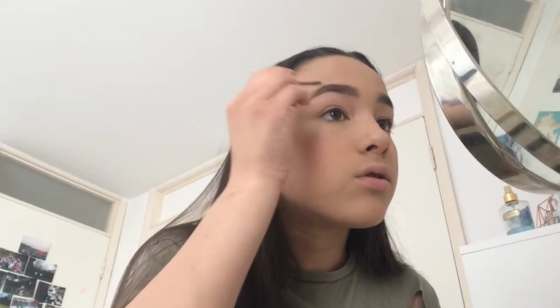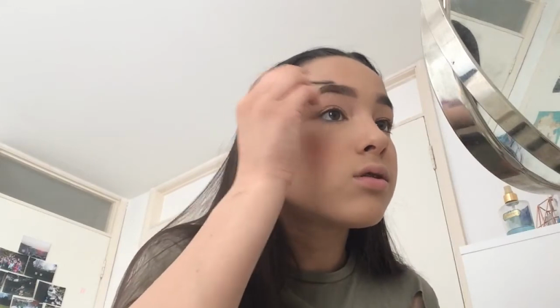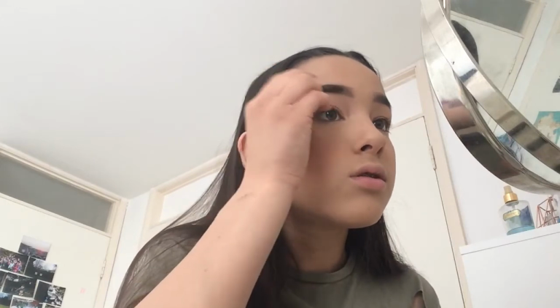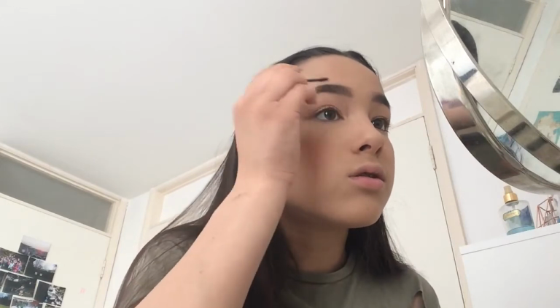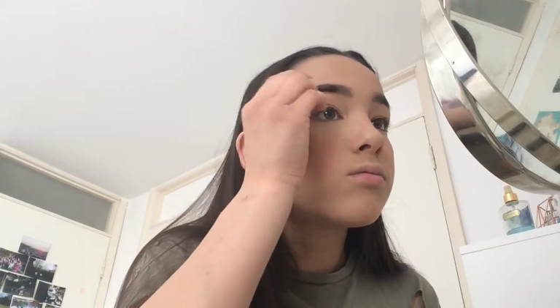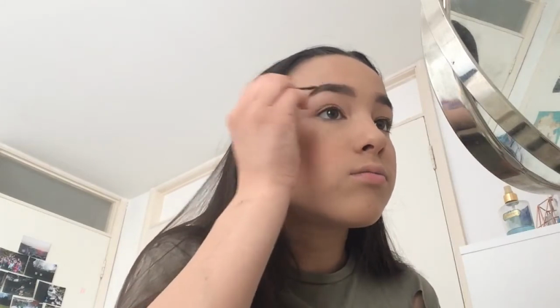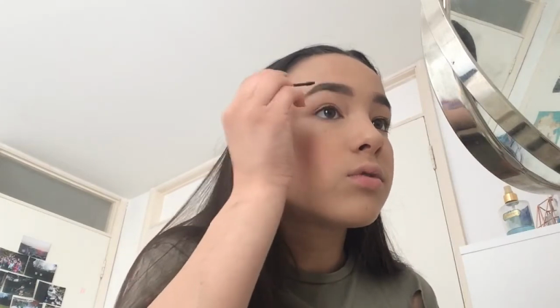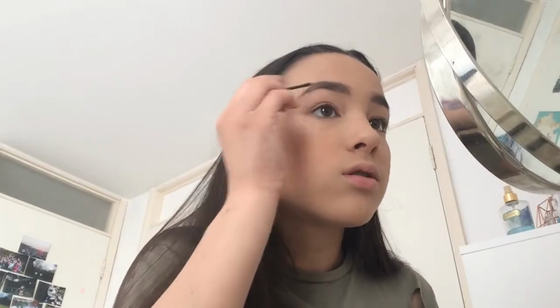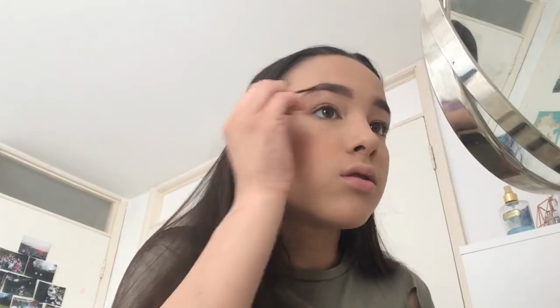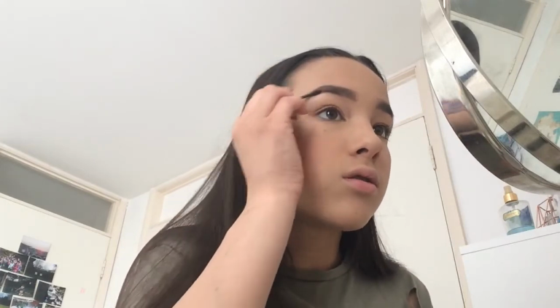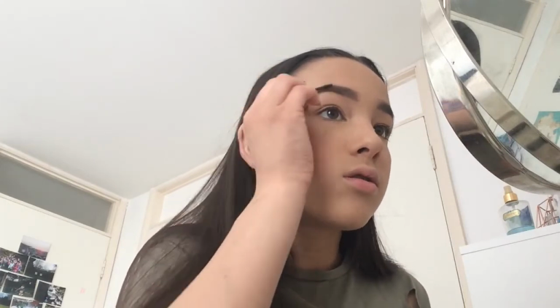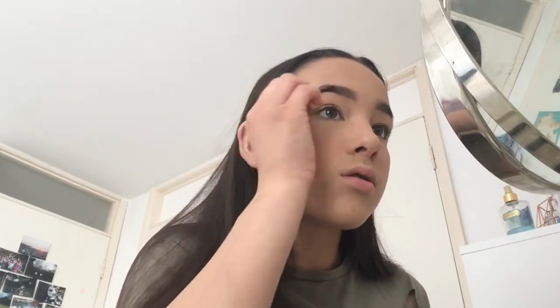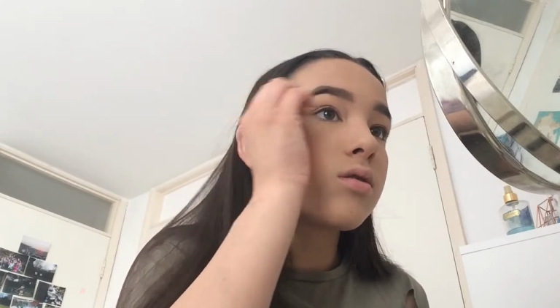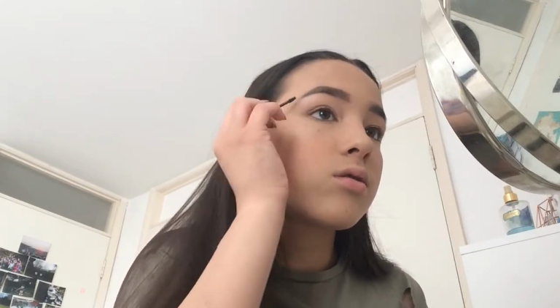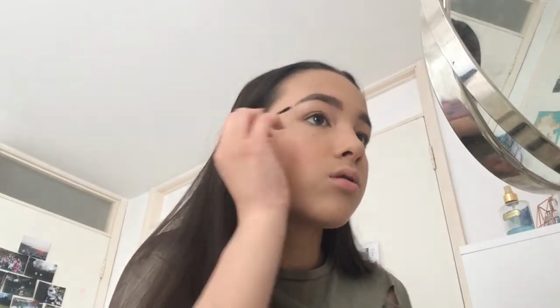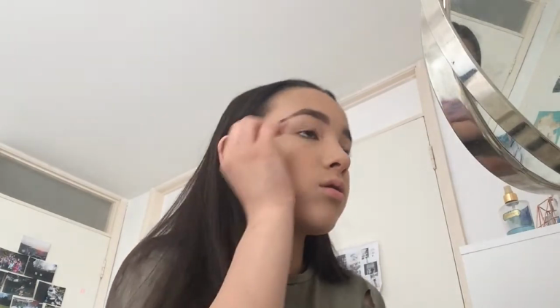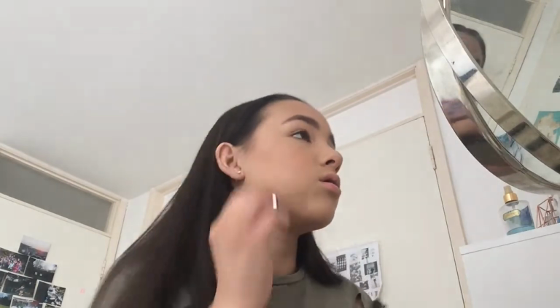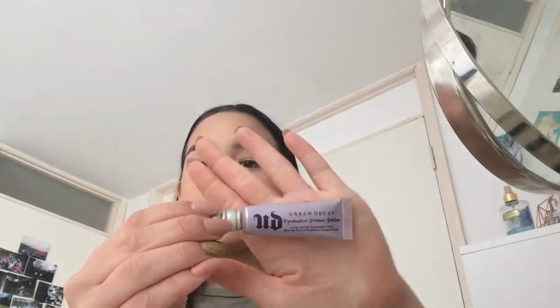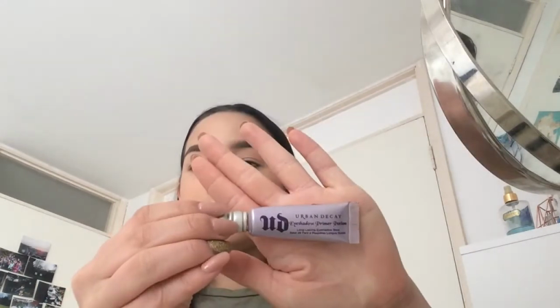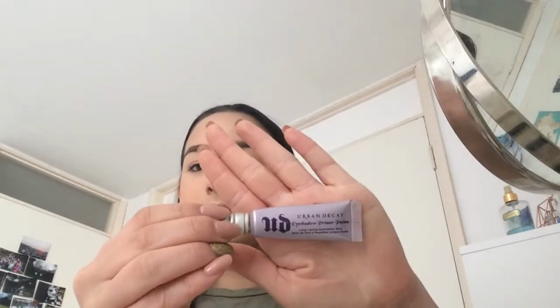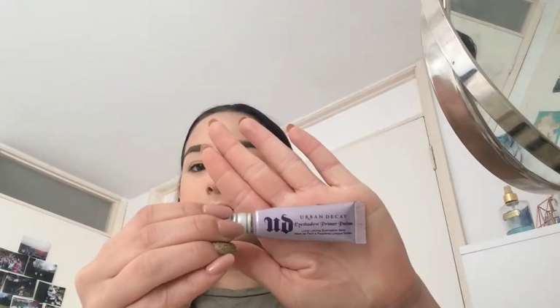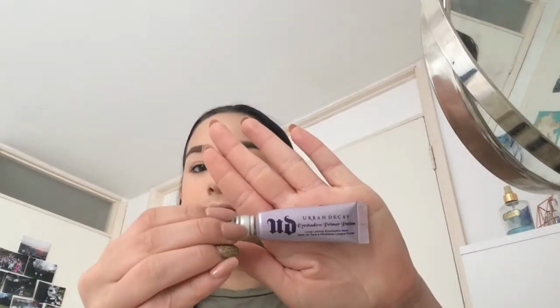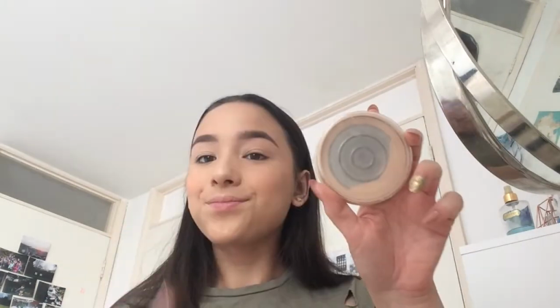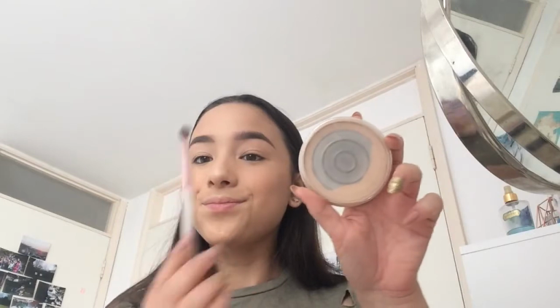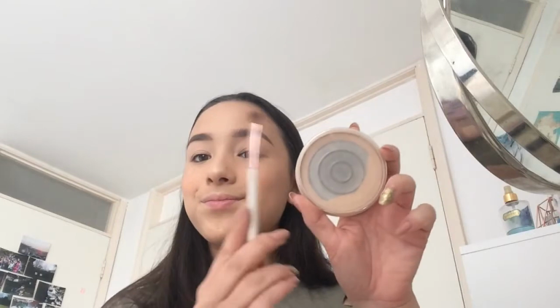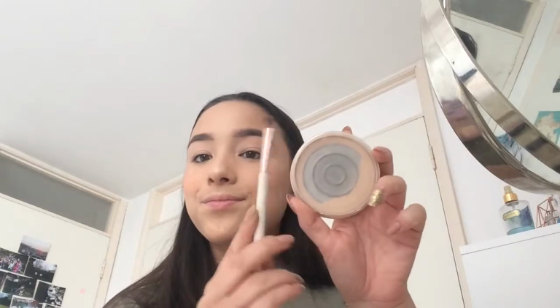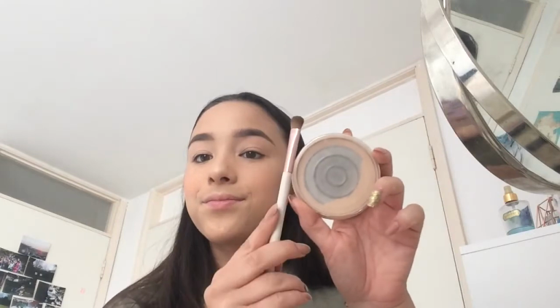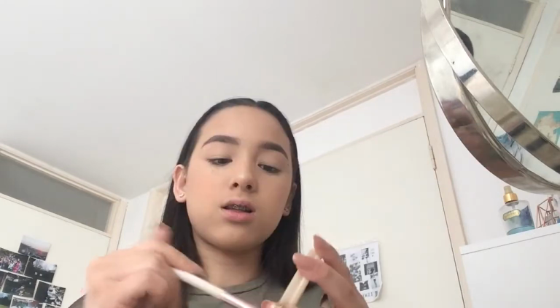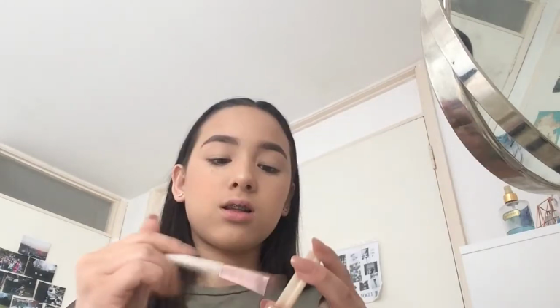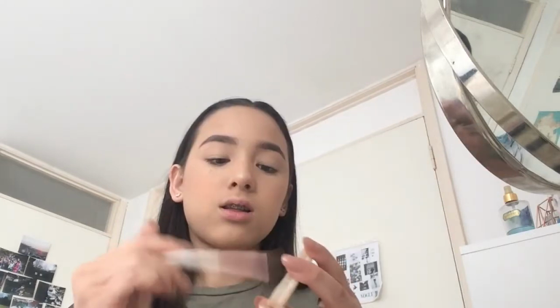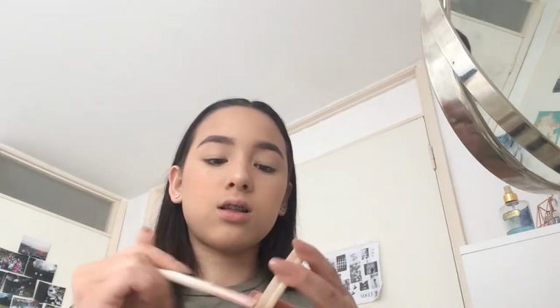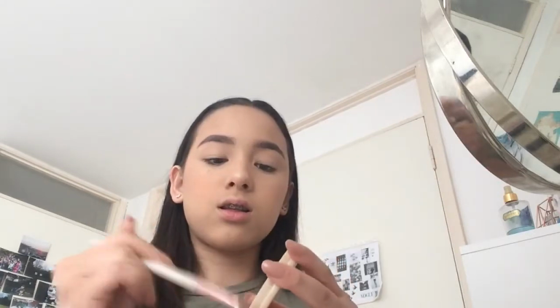So now I'm going to be priming my eyes with the Urban Decay Primer Potion and setting it with the Rimmel Stay Matte Powder.